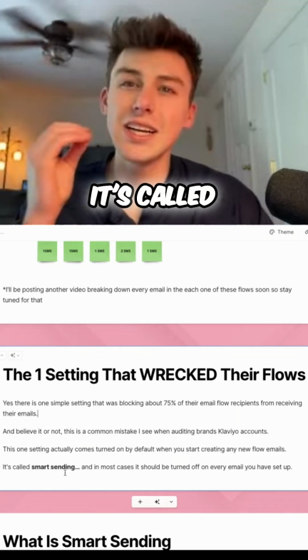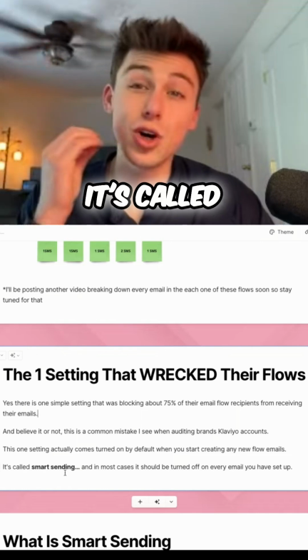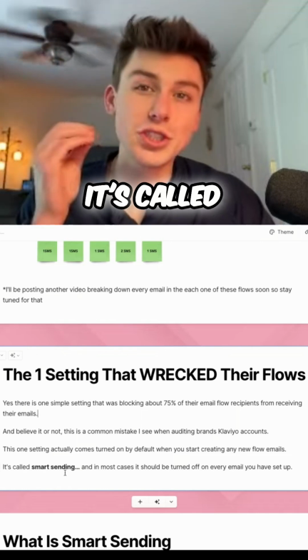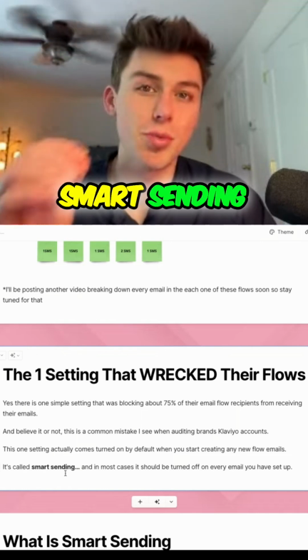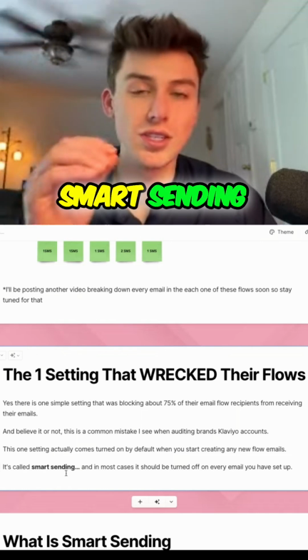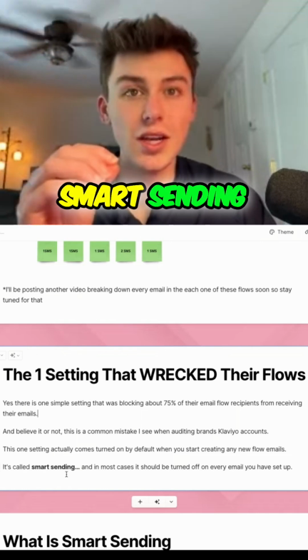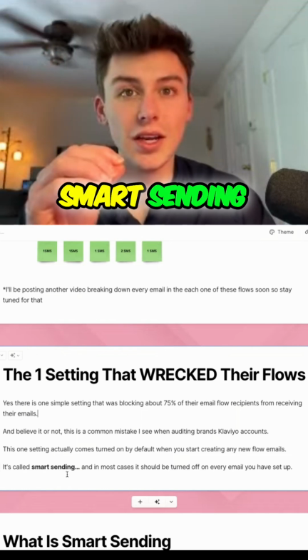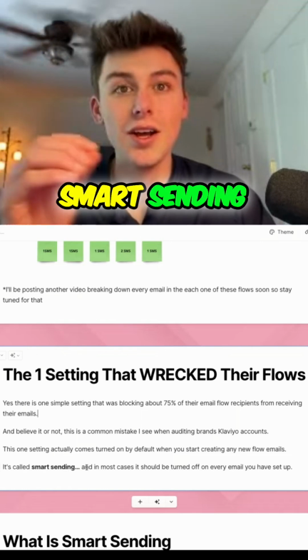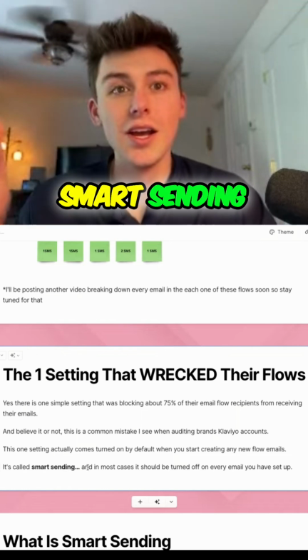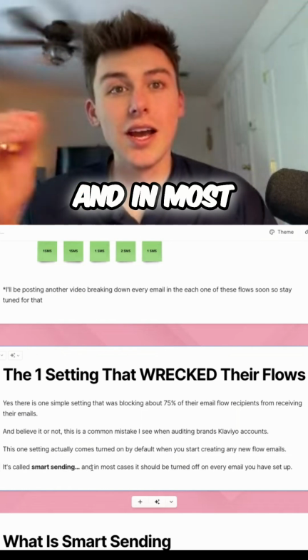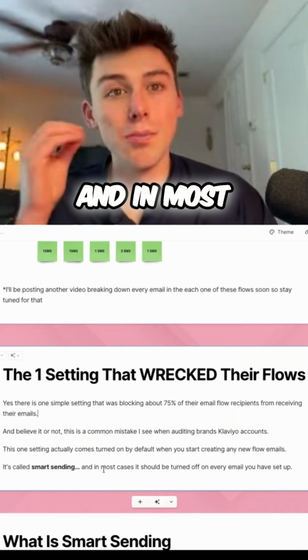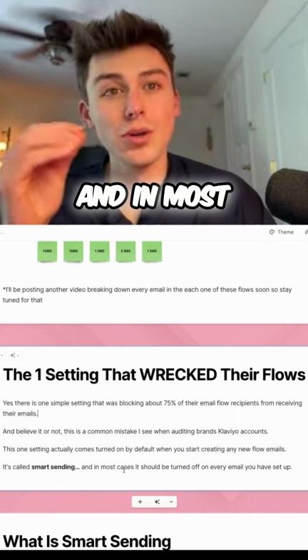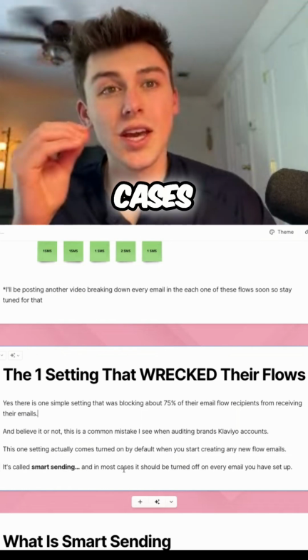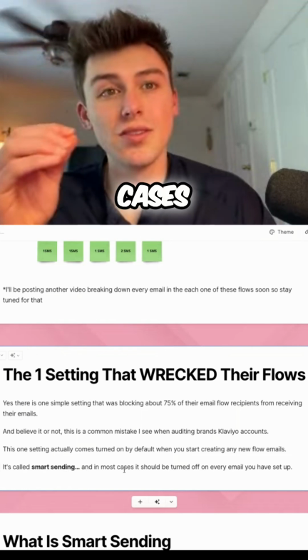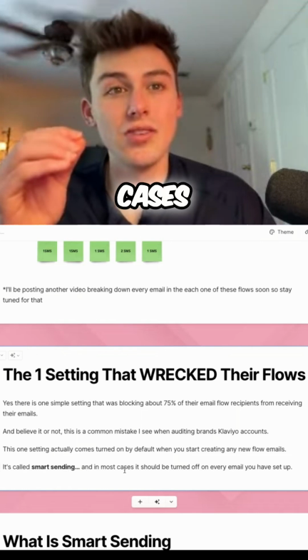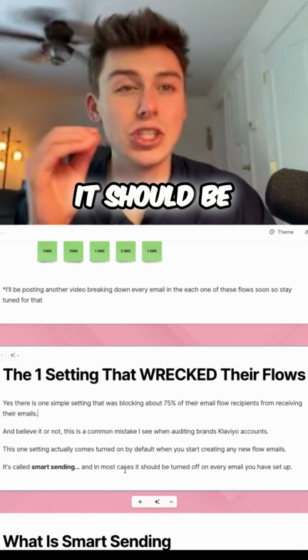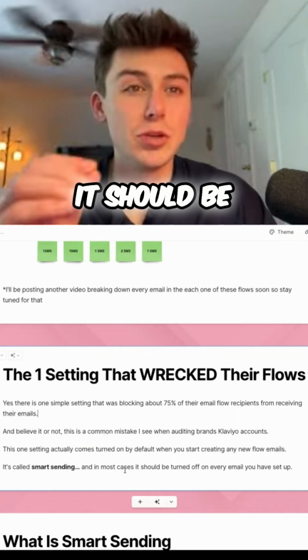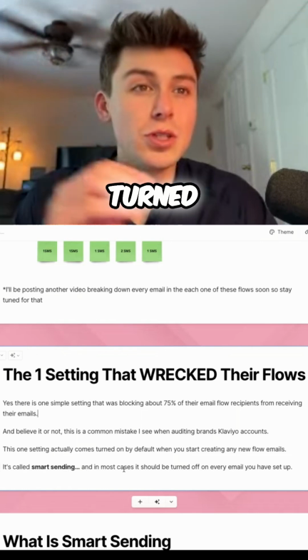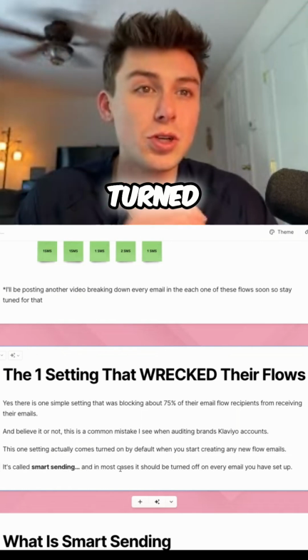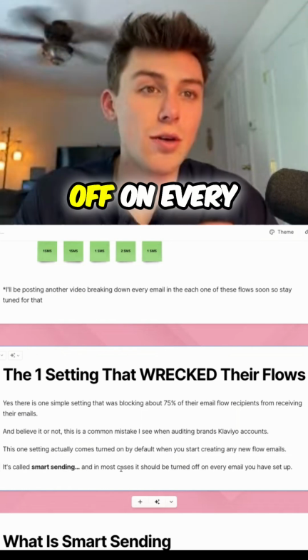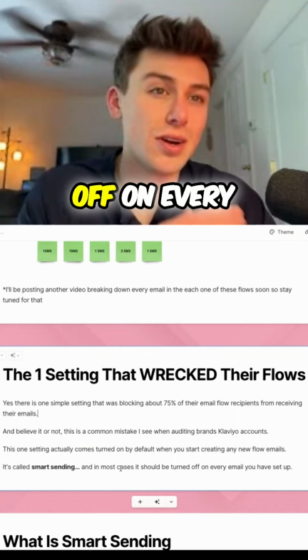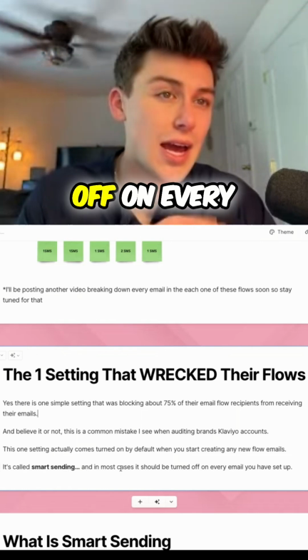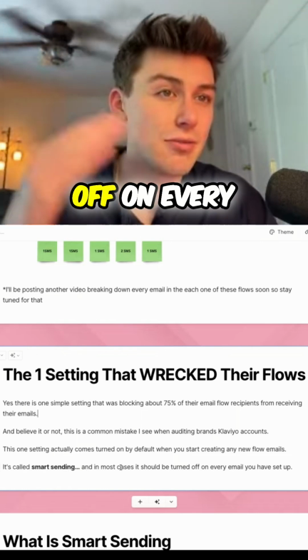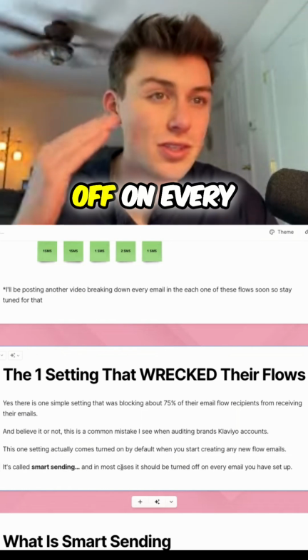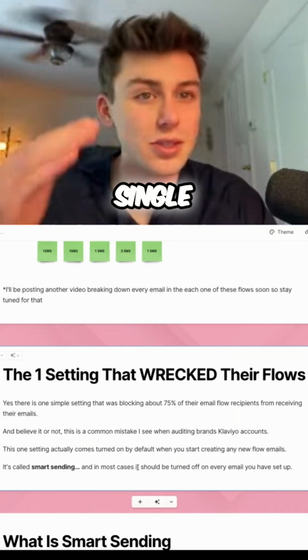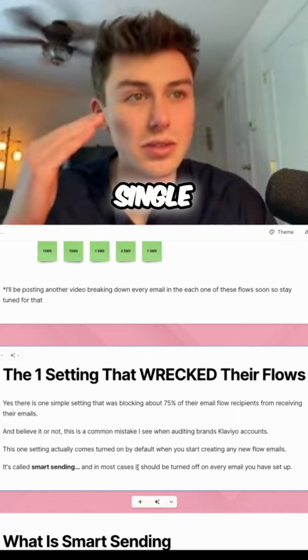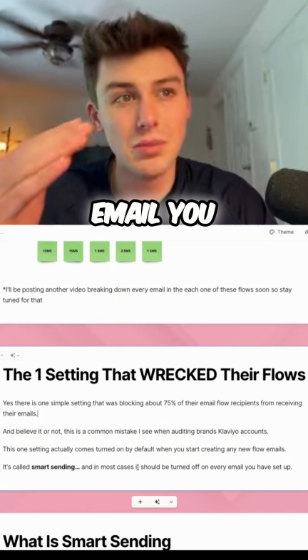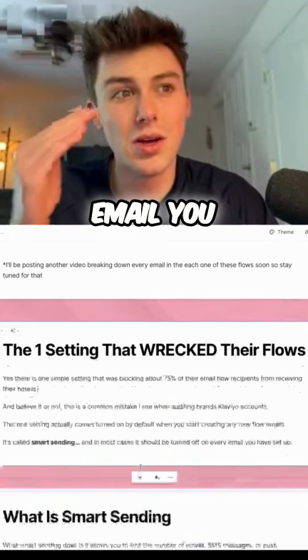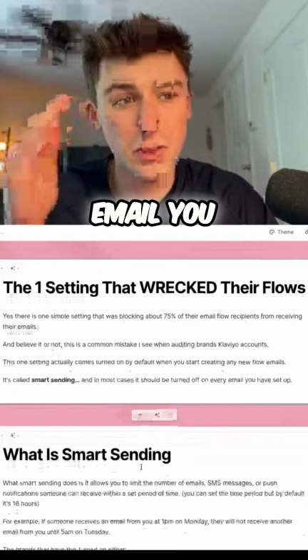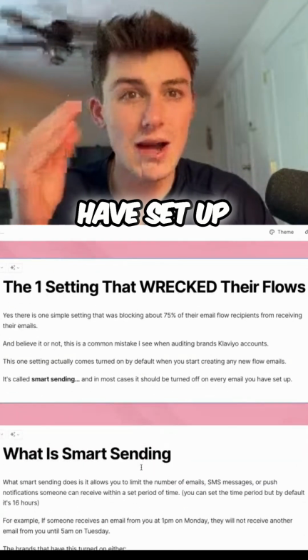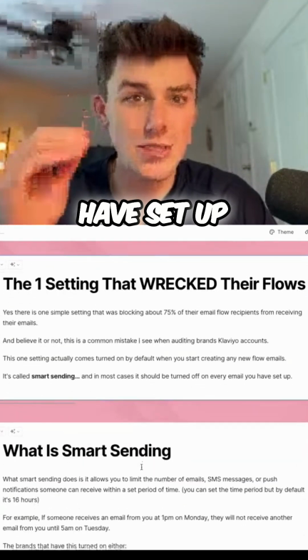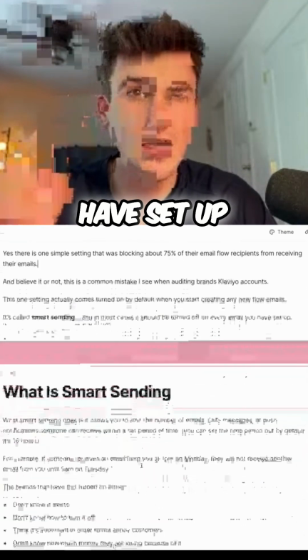It's called Smart Sending. And in most cases, it should be turned off on every single email you have set up.